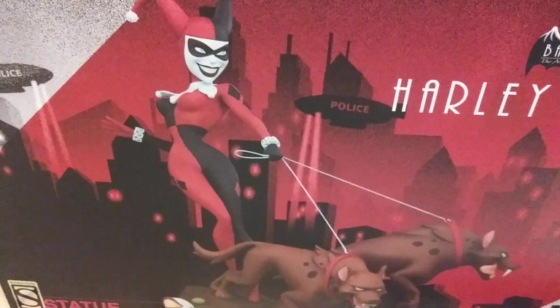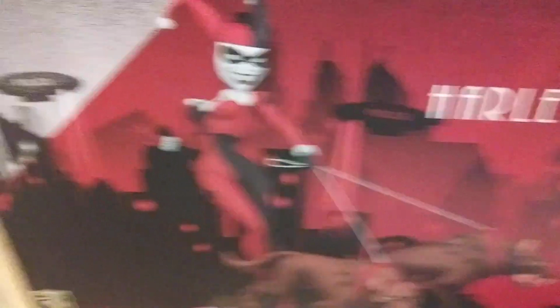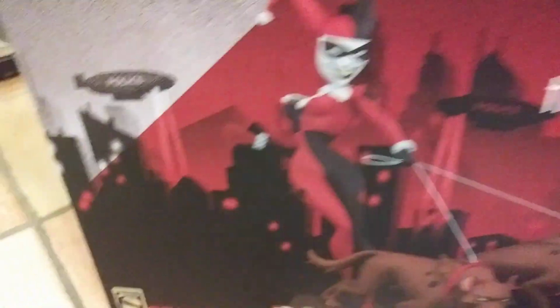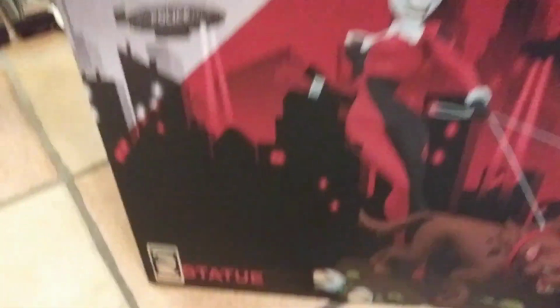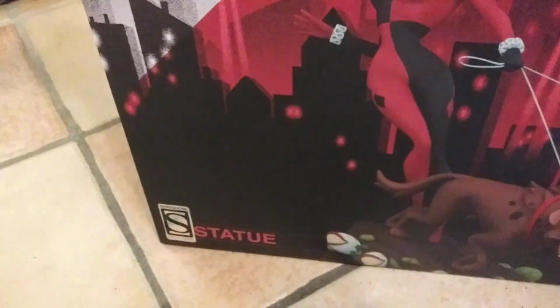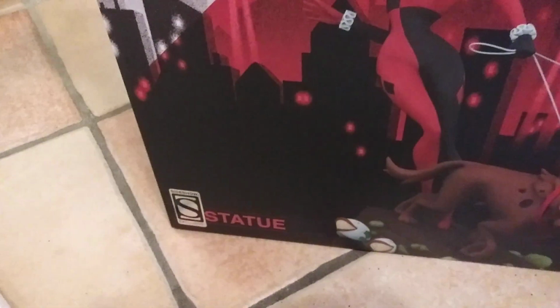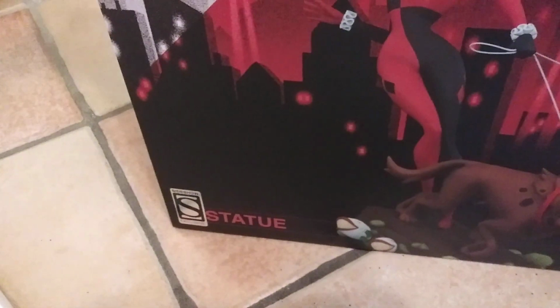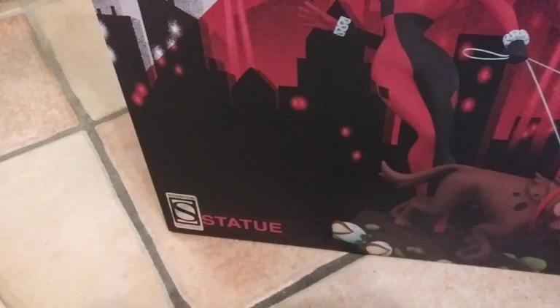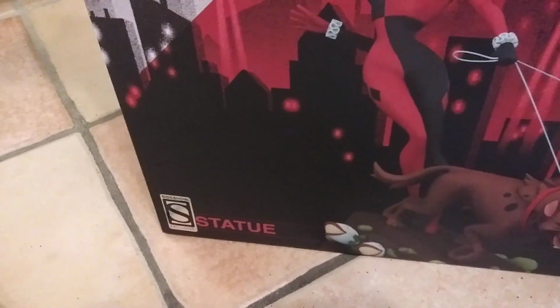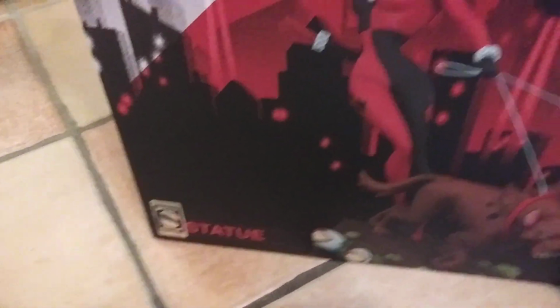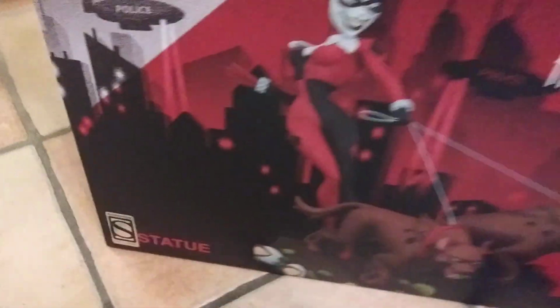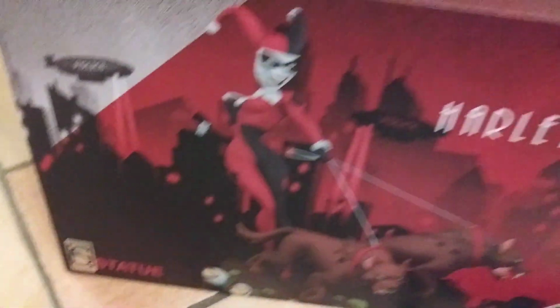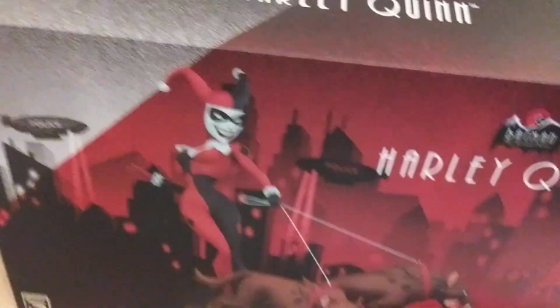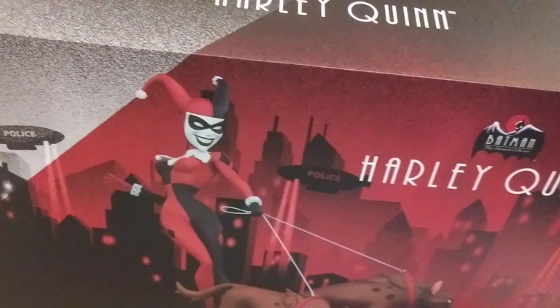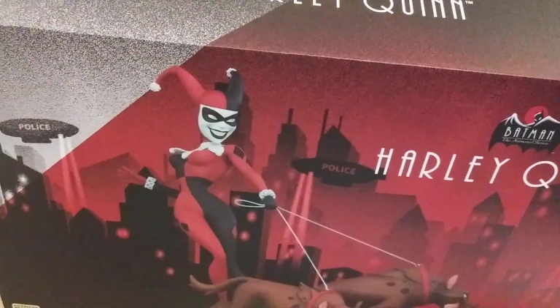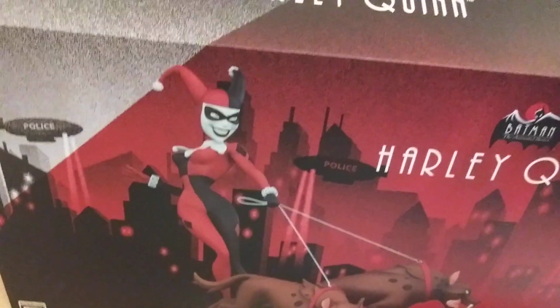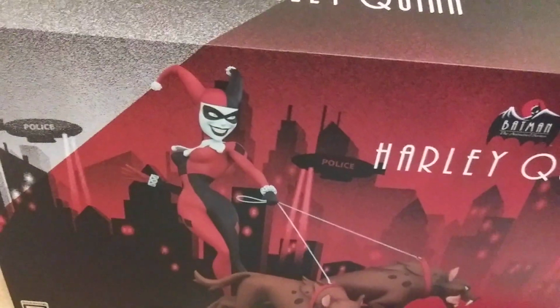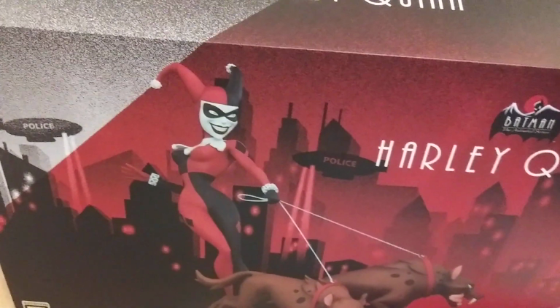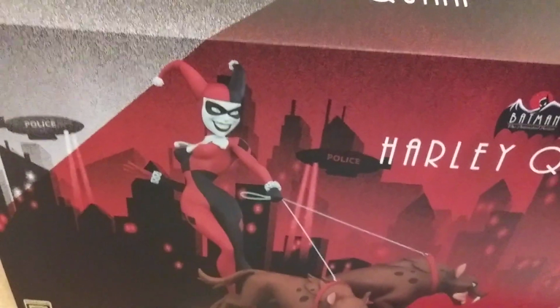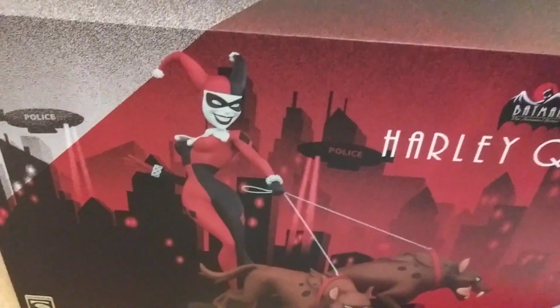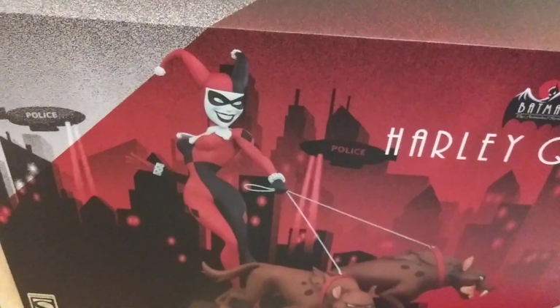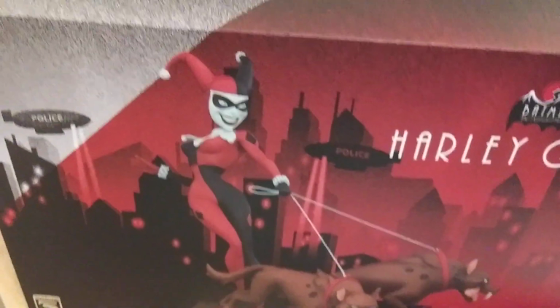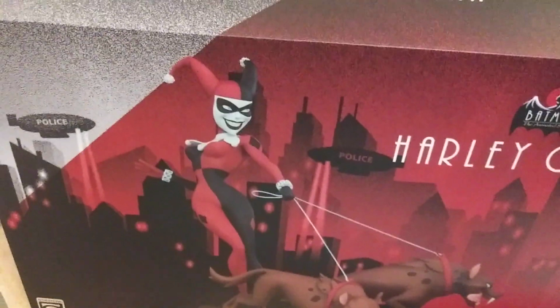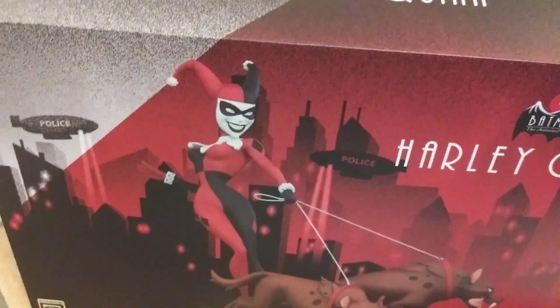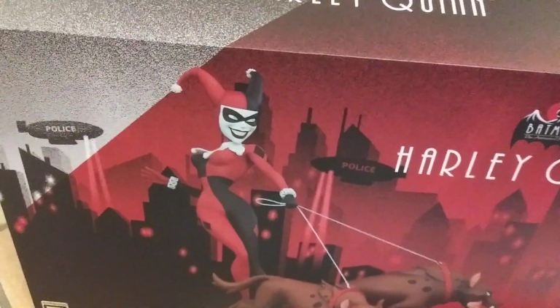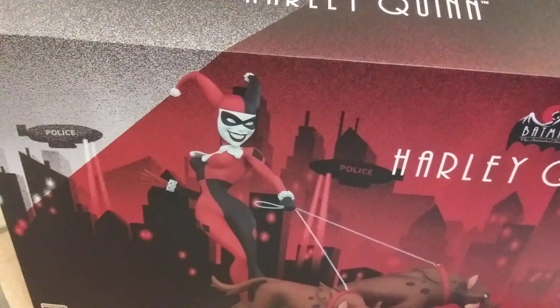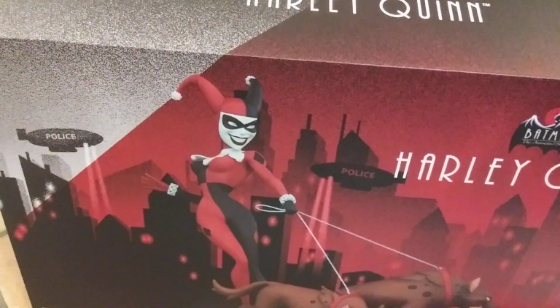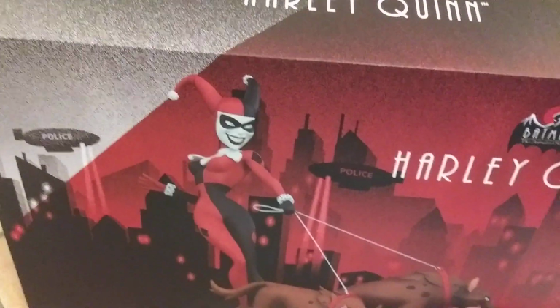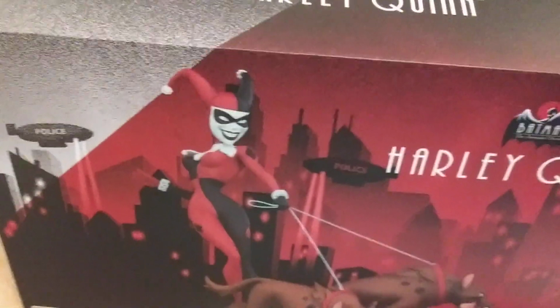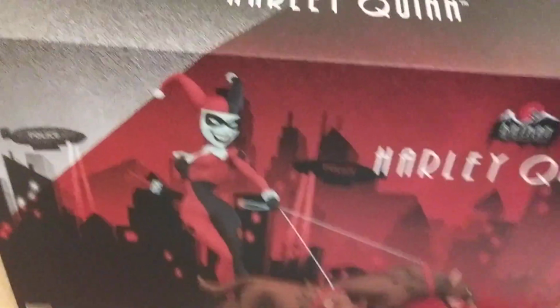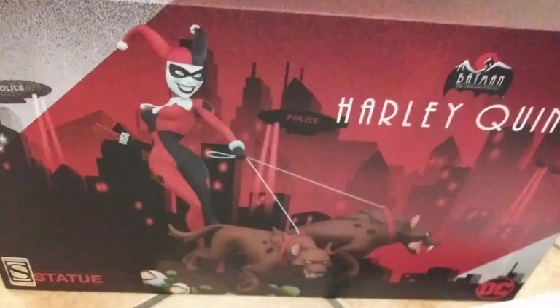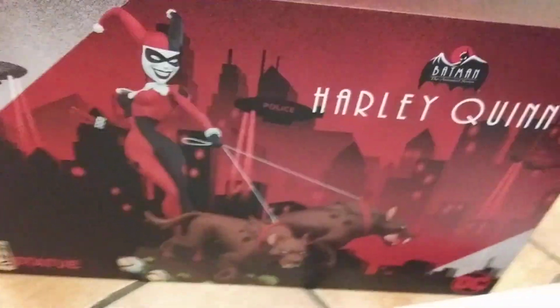Super excited — you can see I have the exclusive. They did 500 exclusives and 1,000 regulars, so 1,500 altogether.